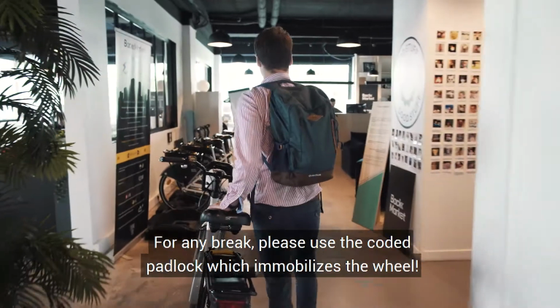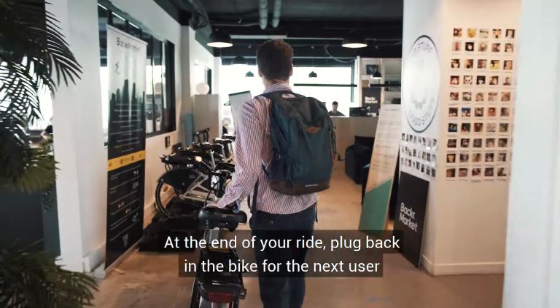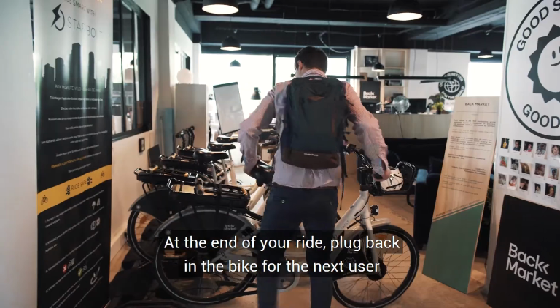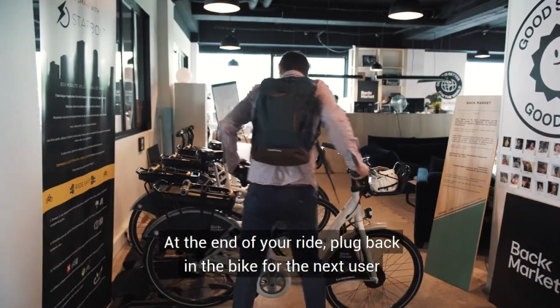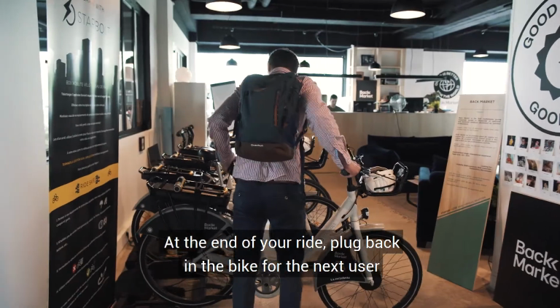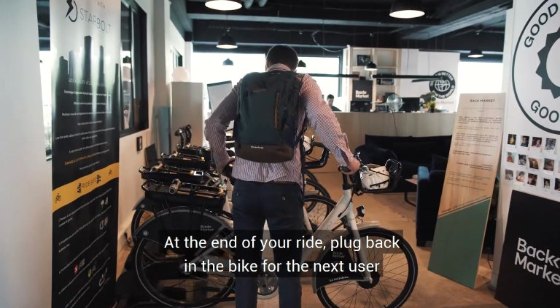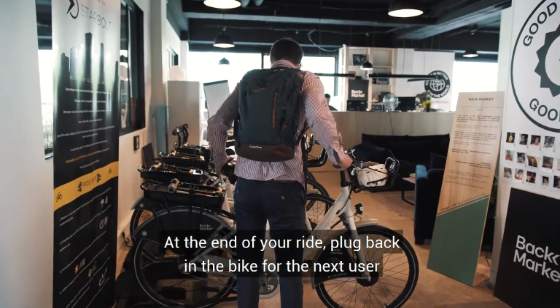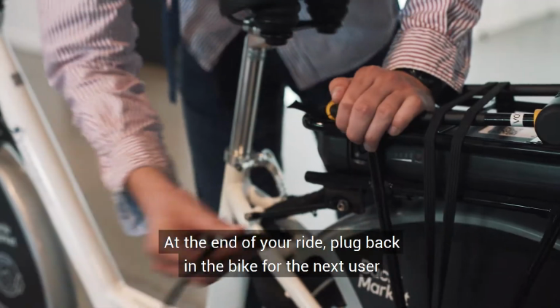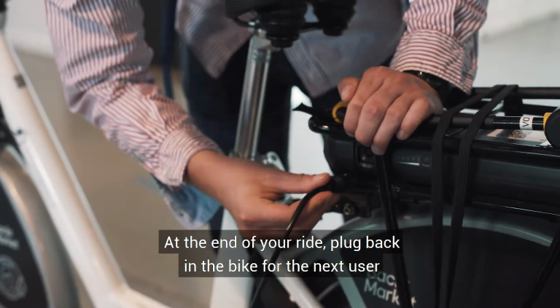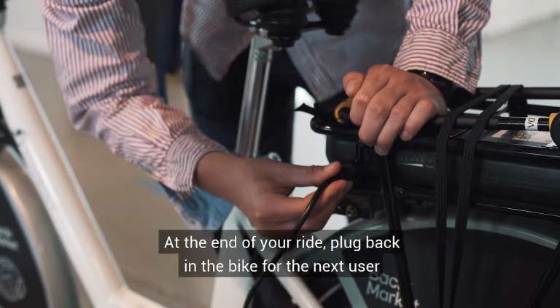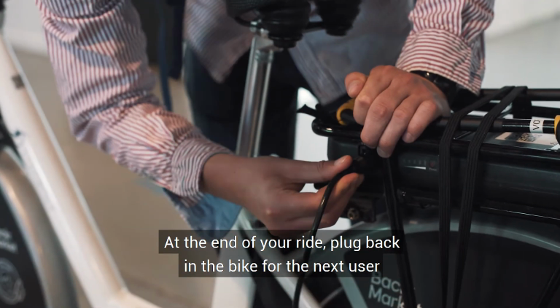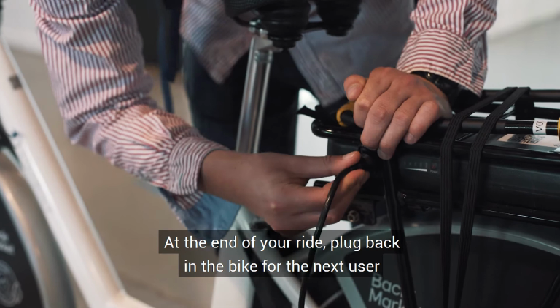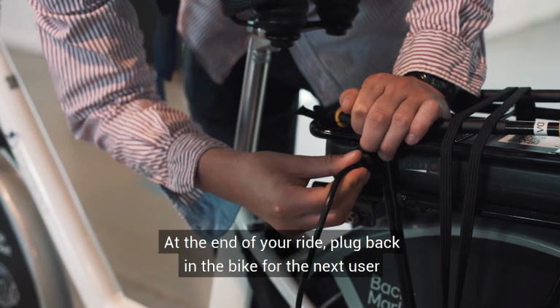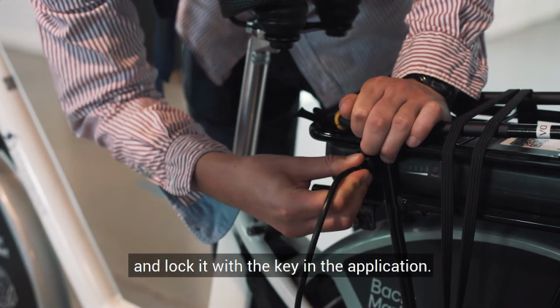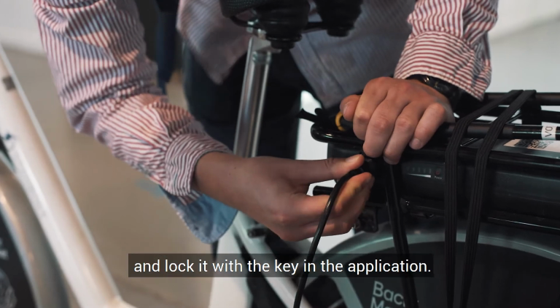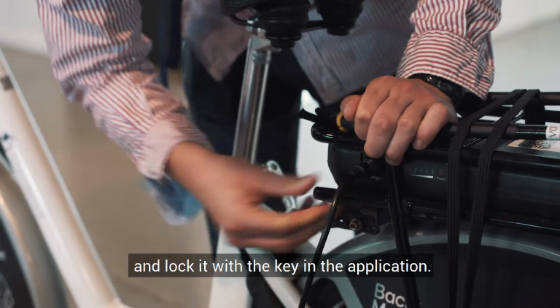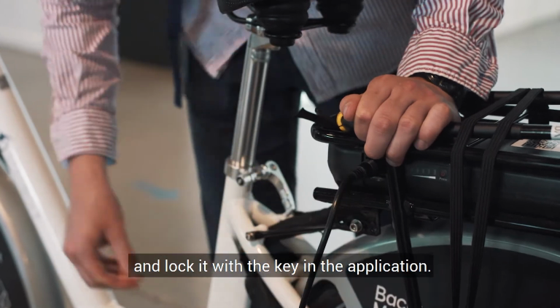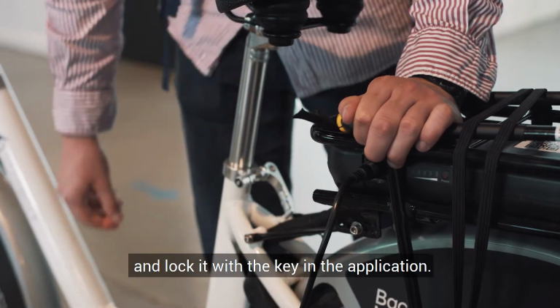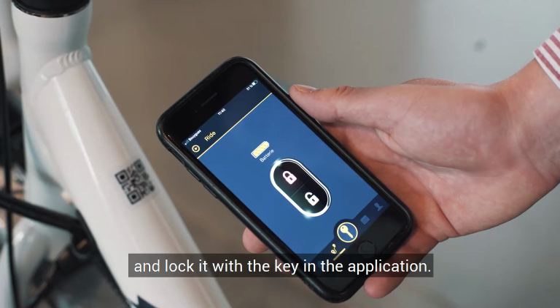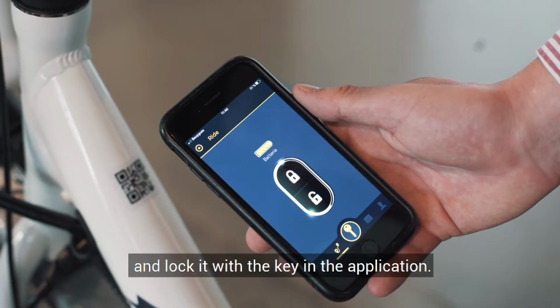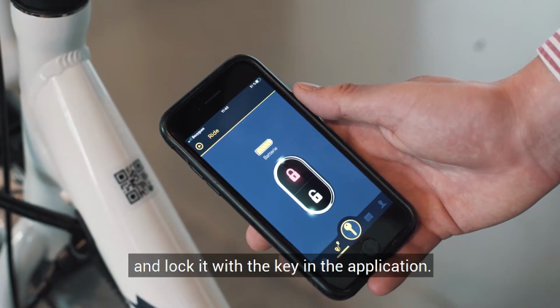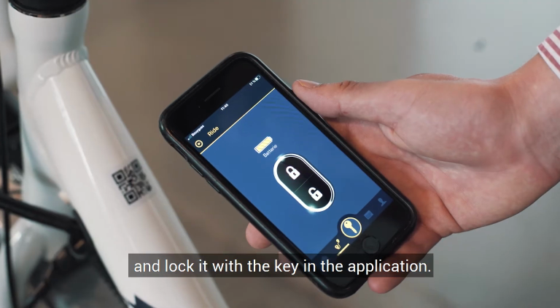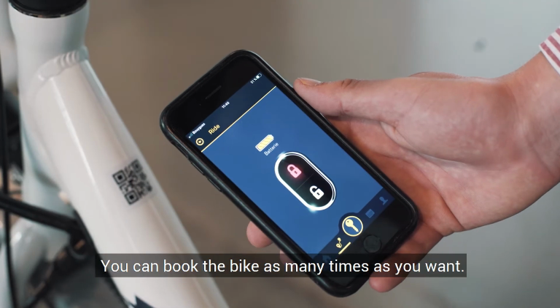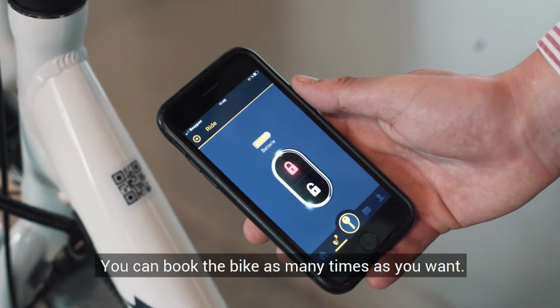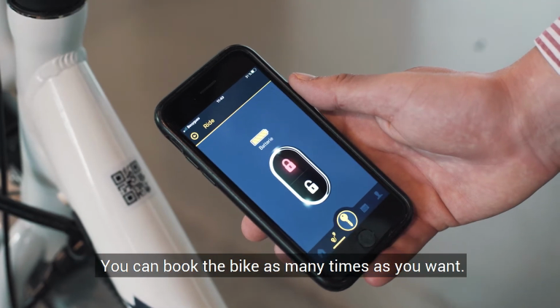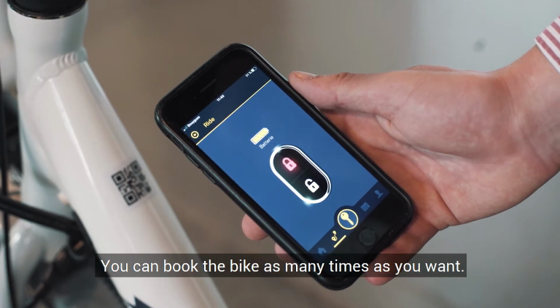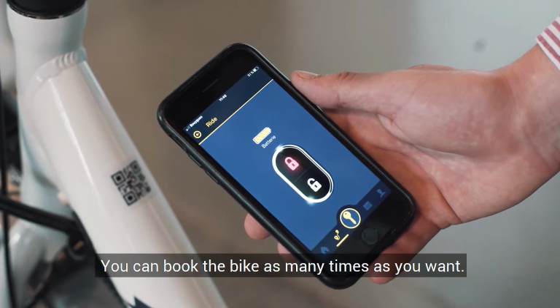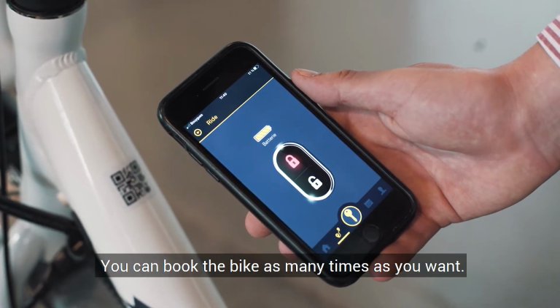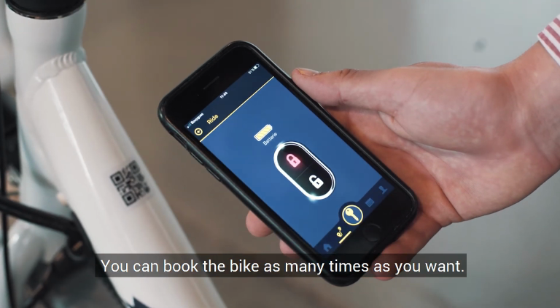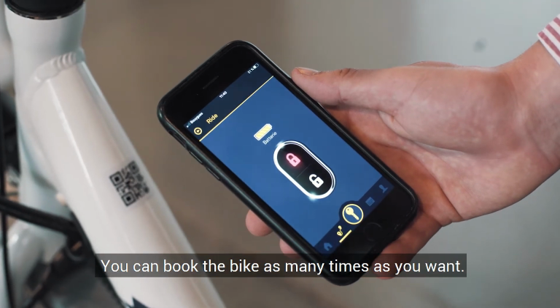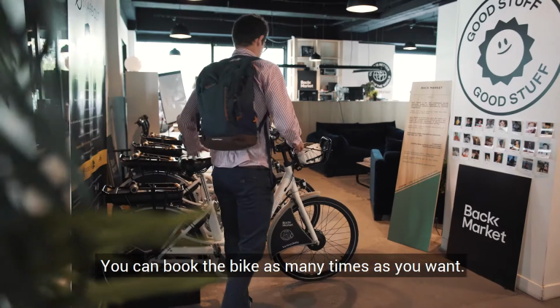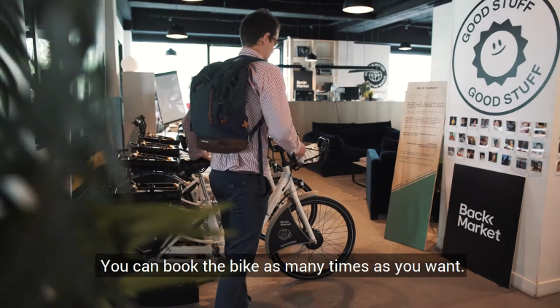At the end of your ride, plug back in the bike for the next user and lock it with a key in the application. You can book the bike as many times as you want.